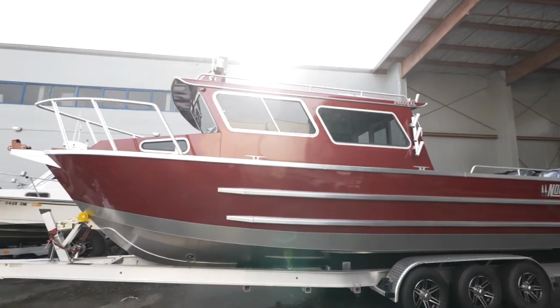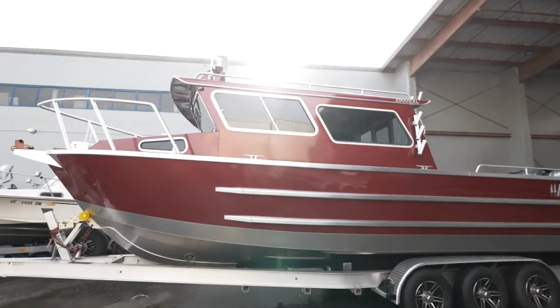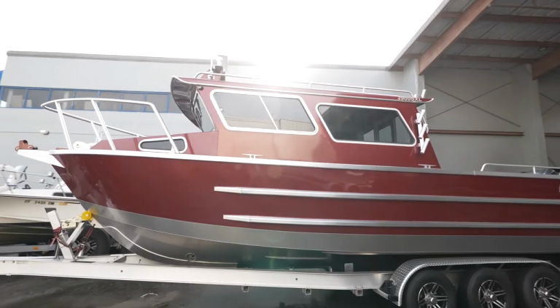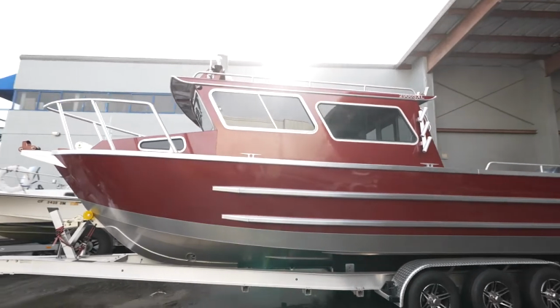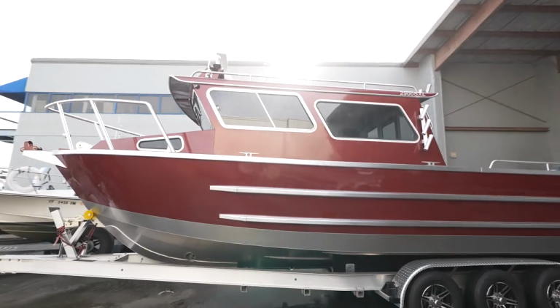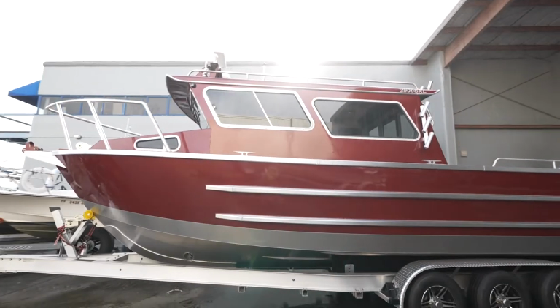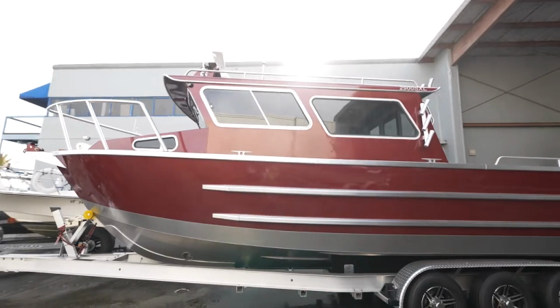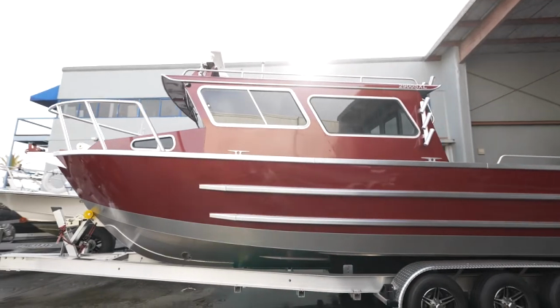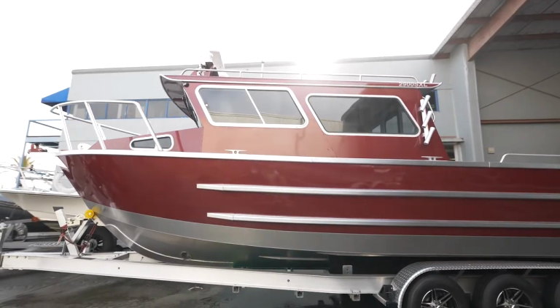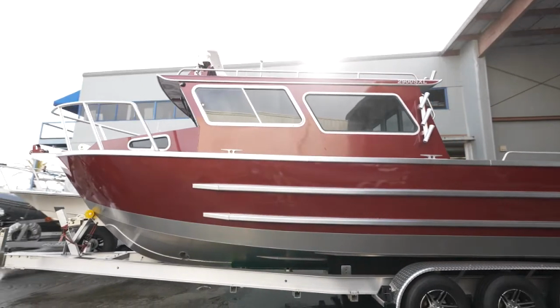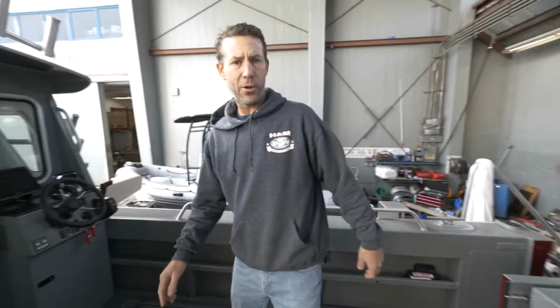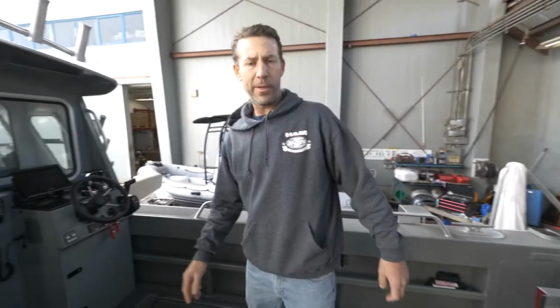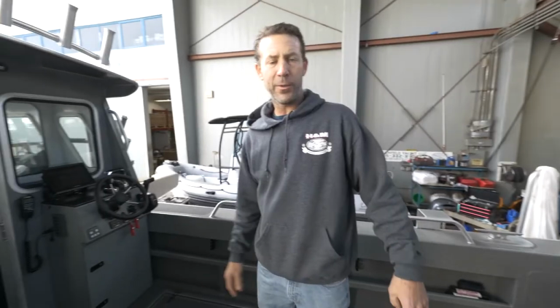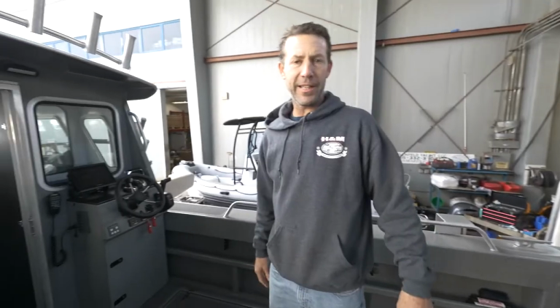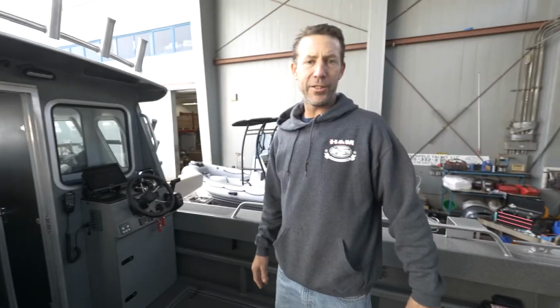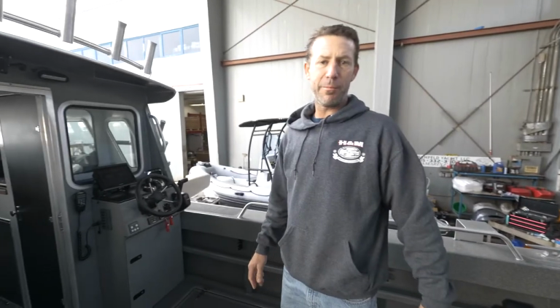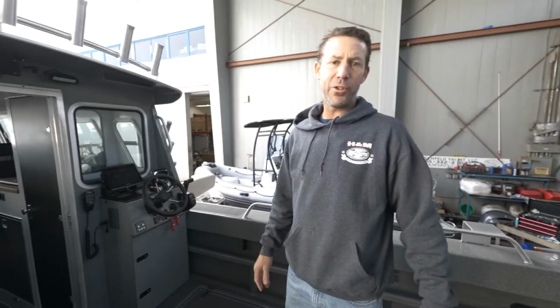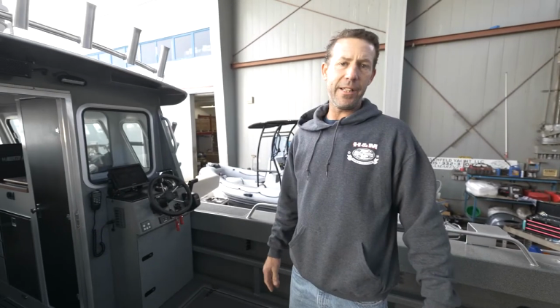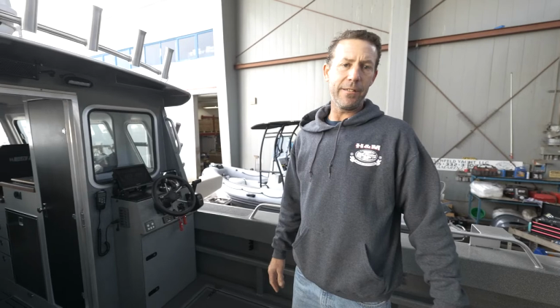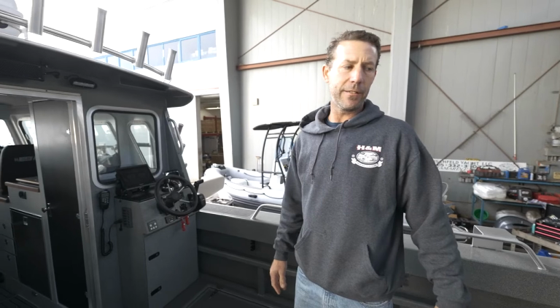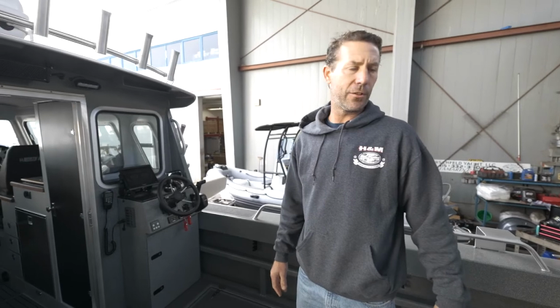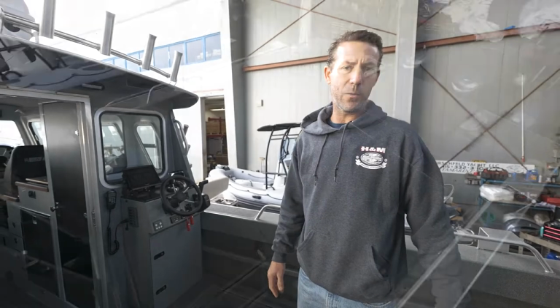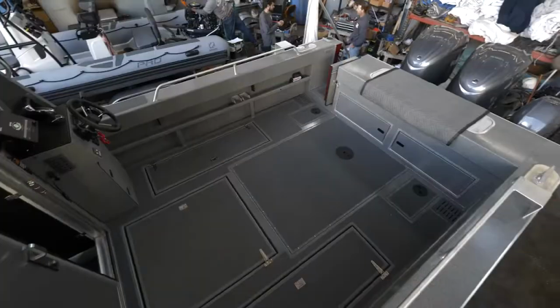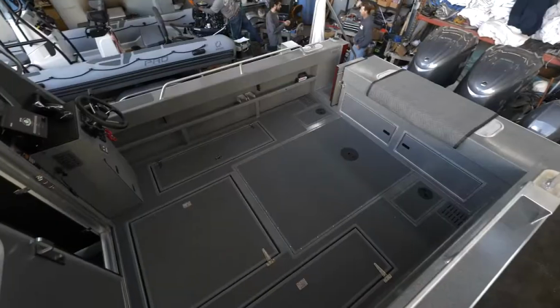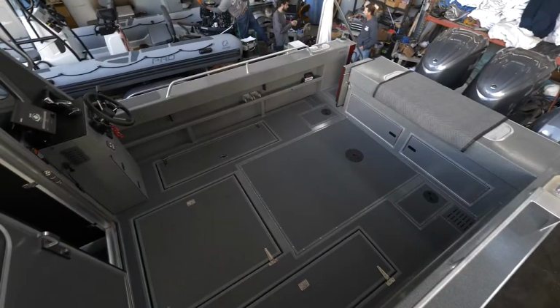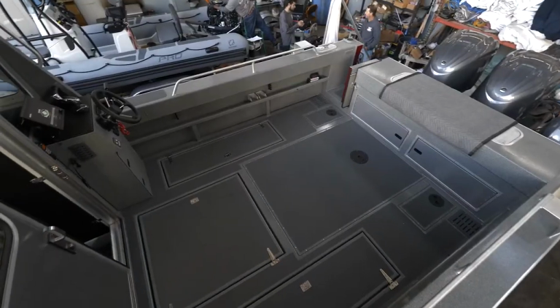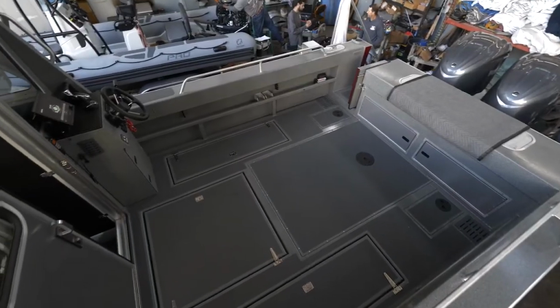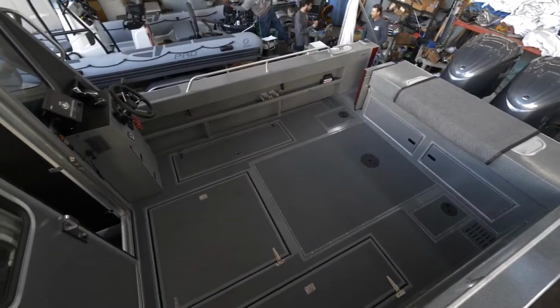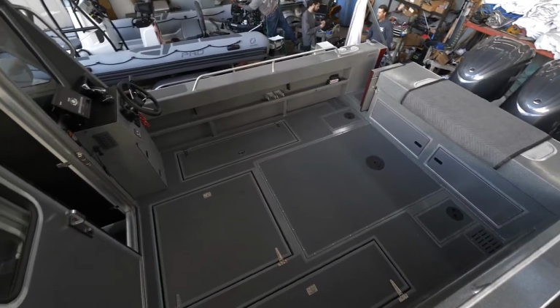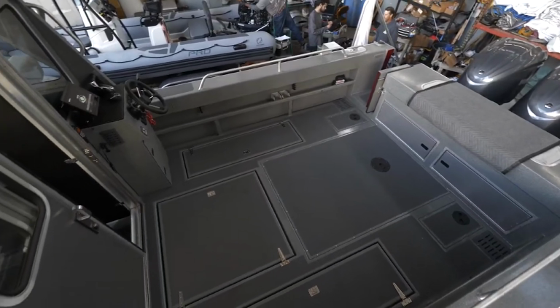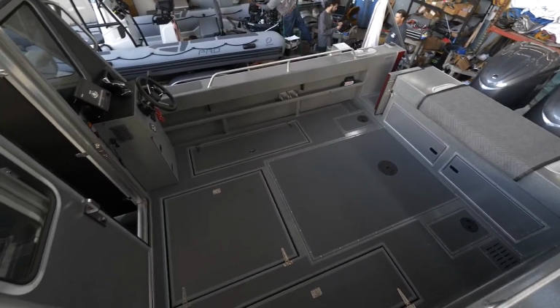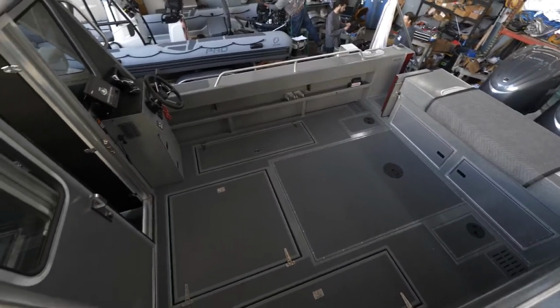Hi there, I'm Shane McCormick with H&M Marine. Going to do a little walkthrough on a North River 29.